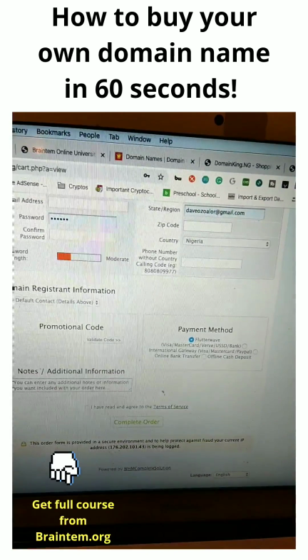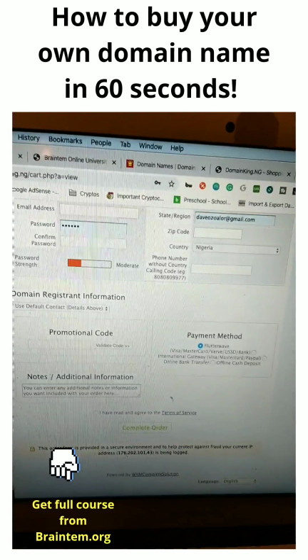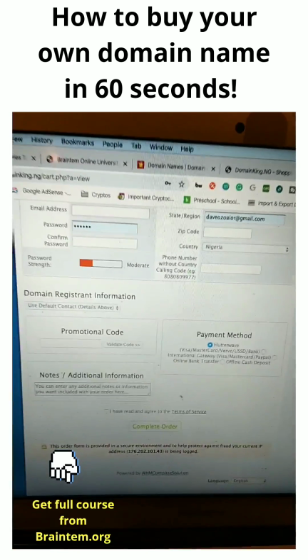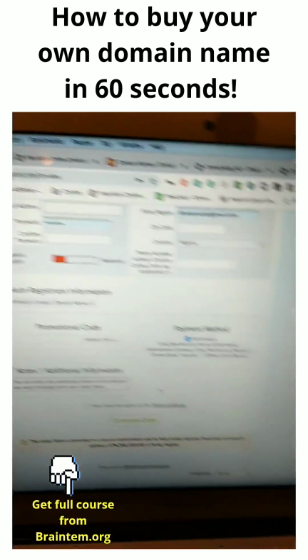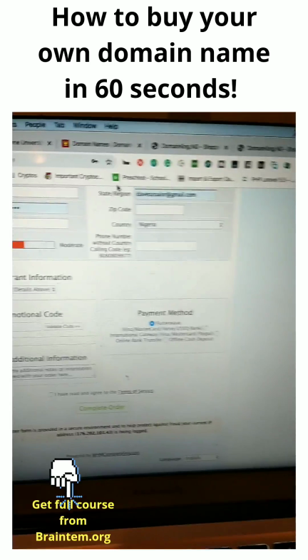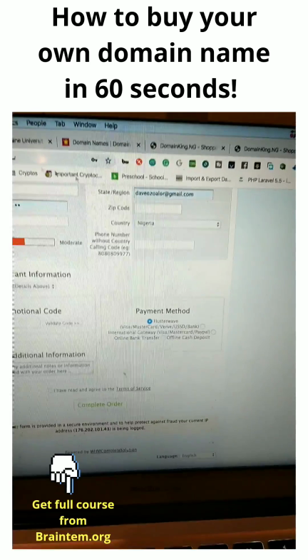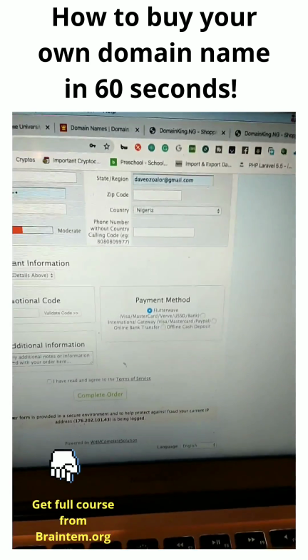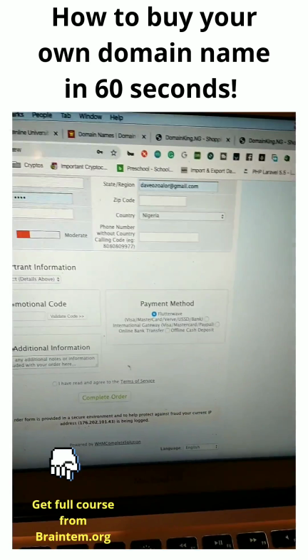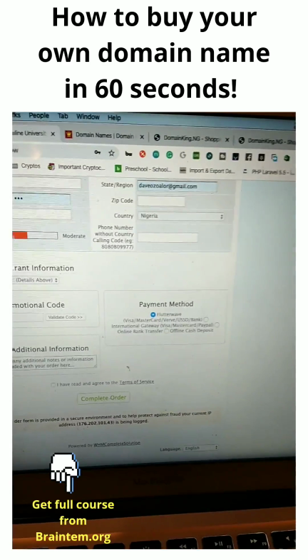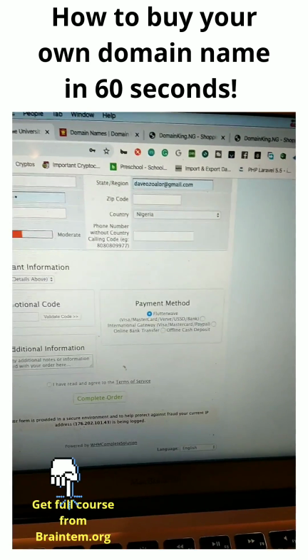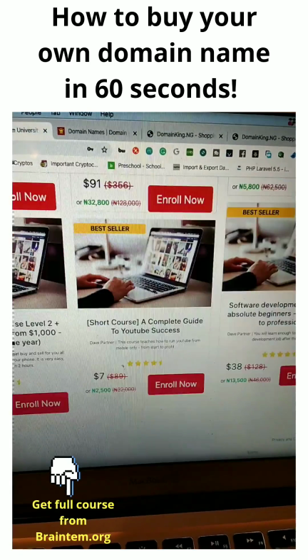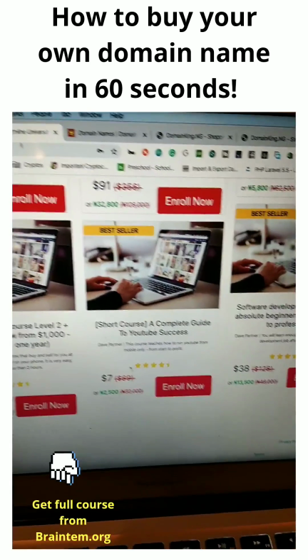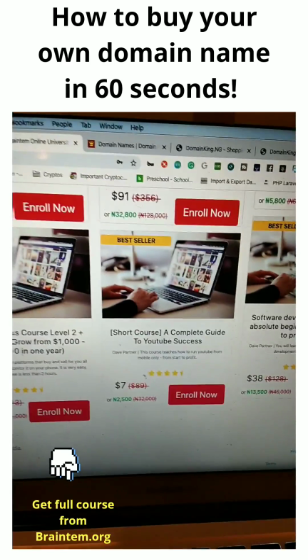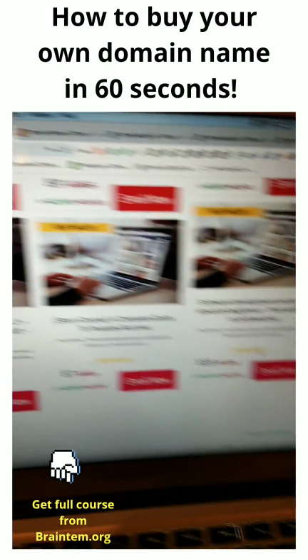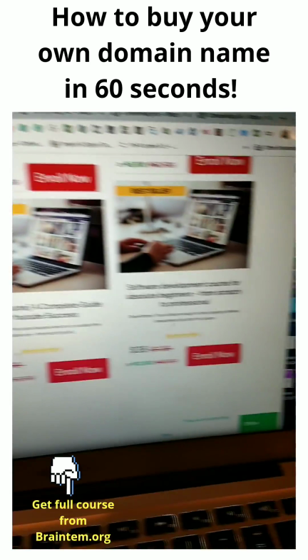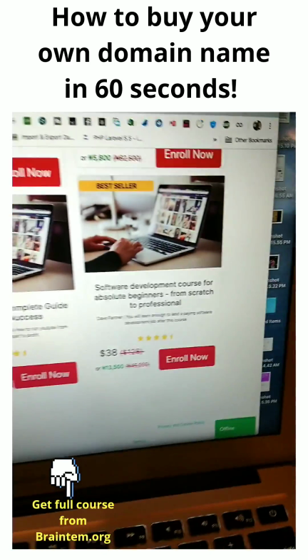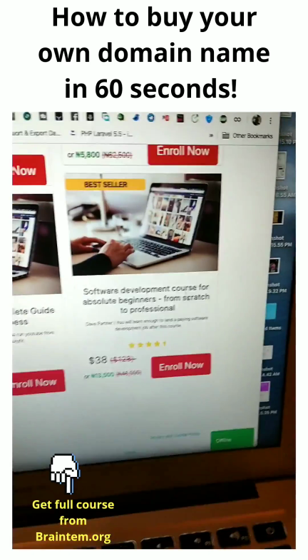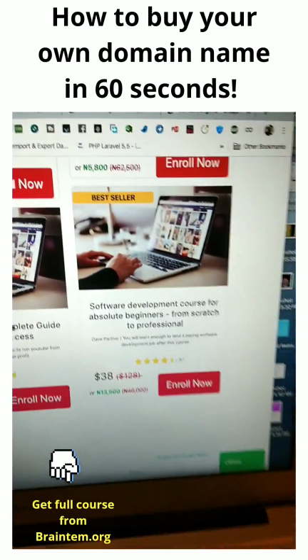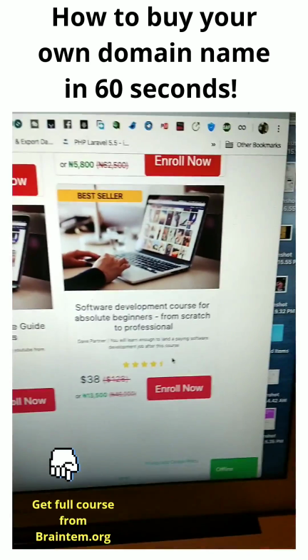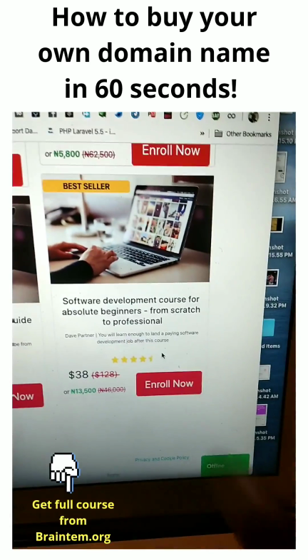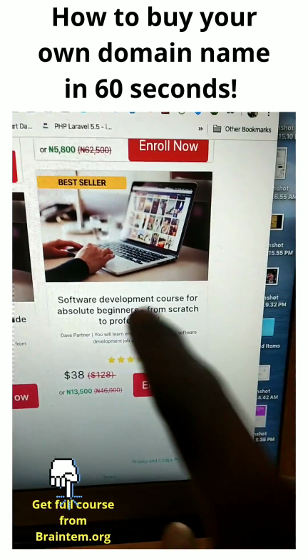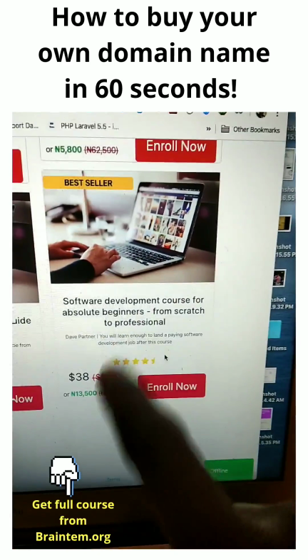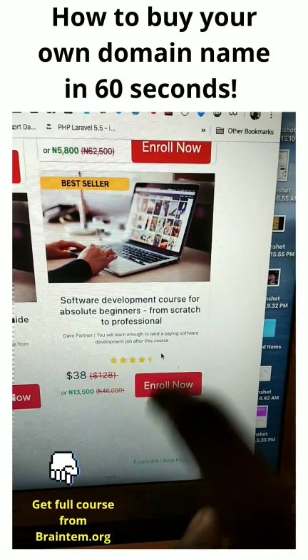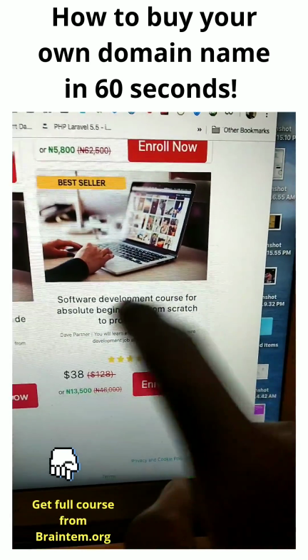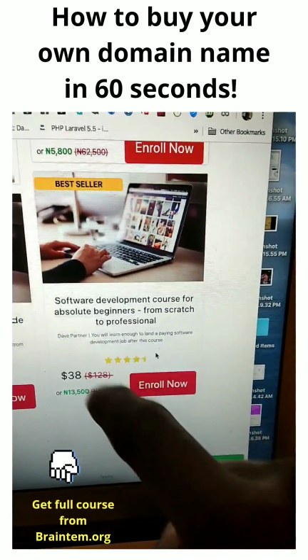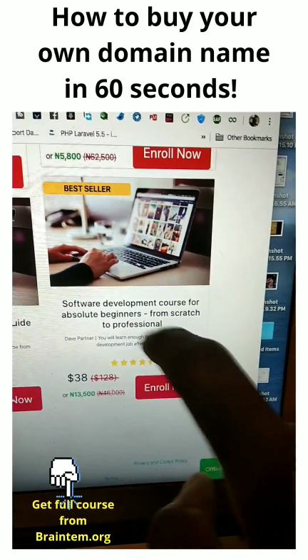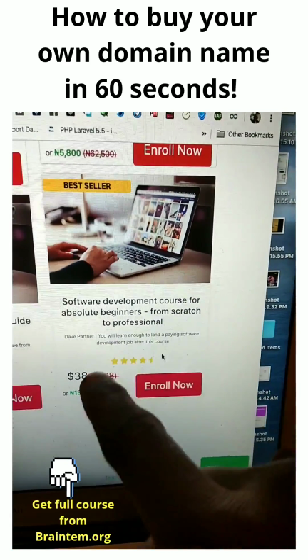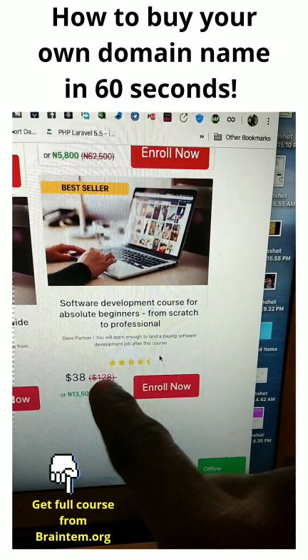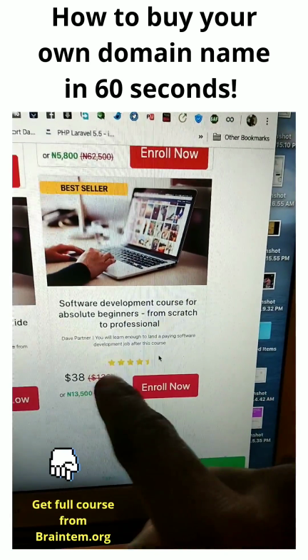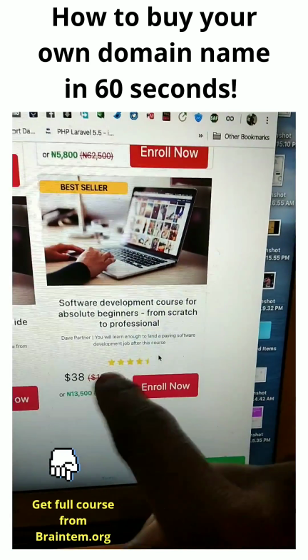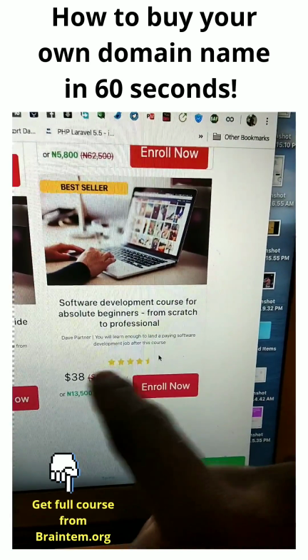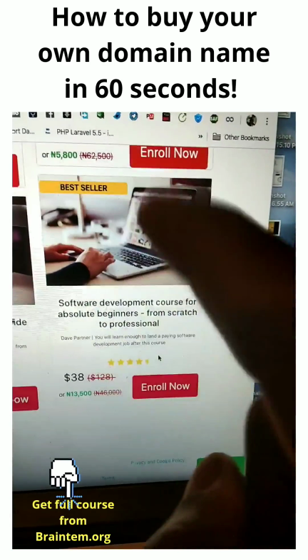That's it. Now go to my website to get the full course on web development. Anybody can become a web developer, and there's a heavy promo now.